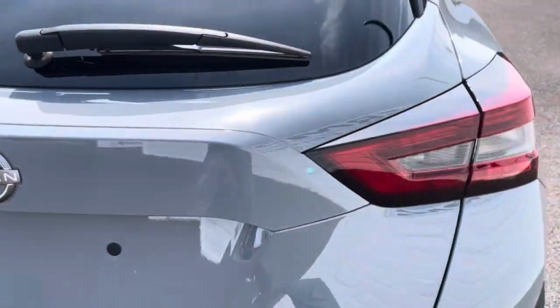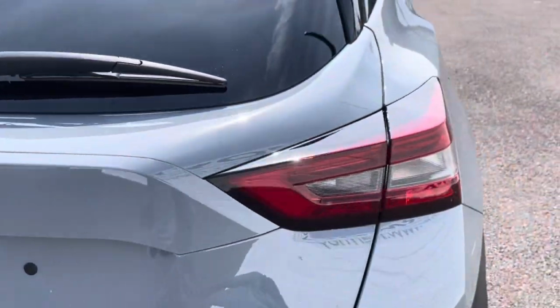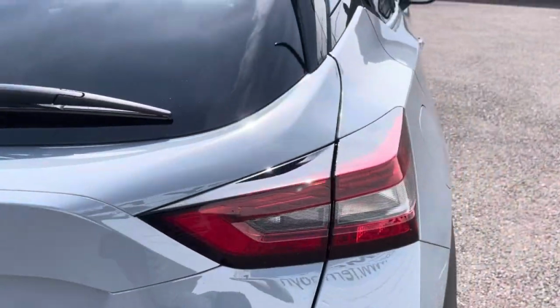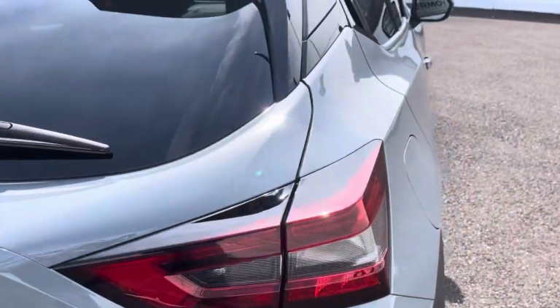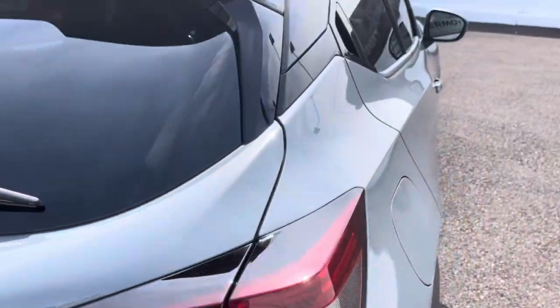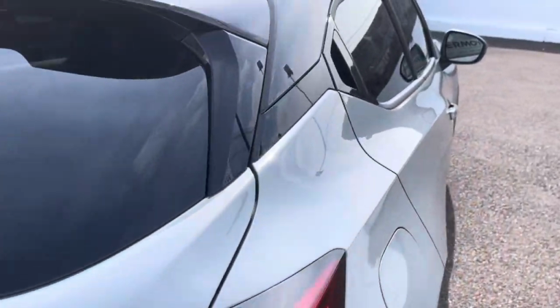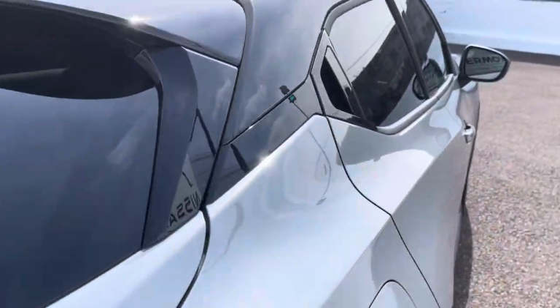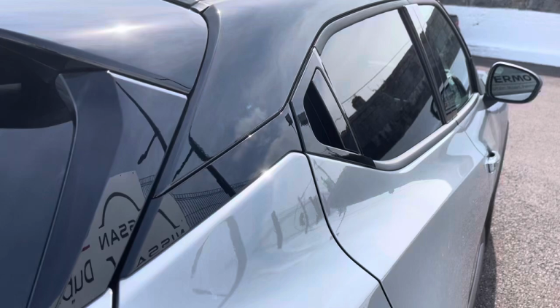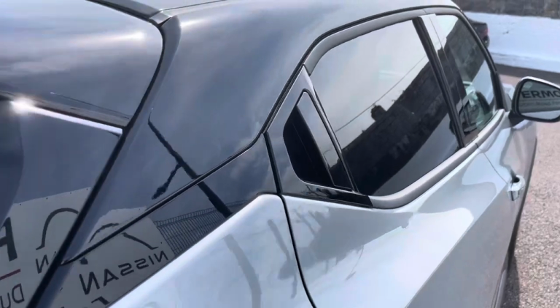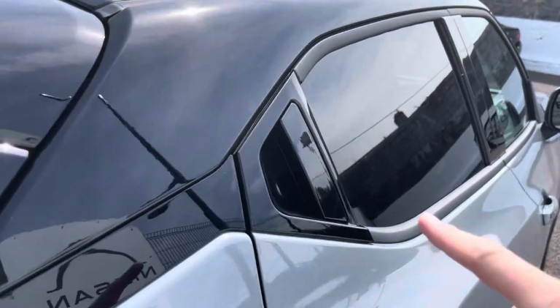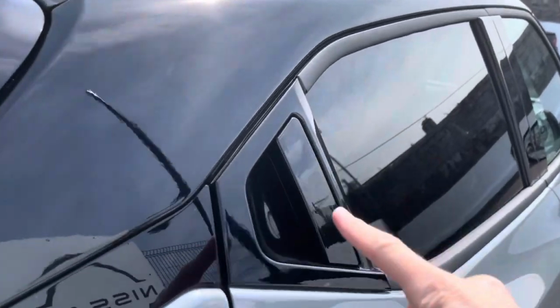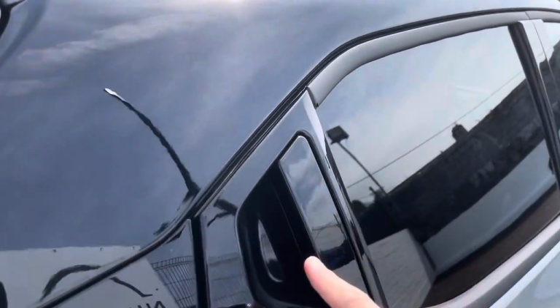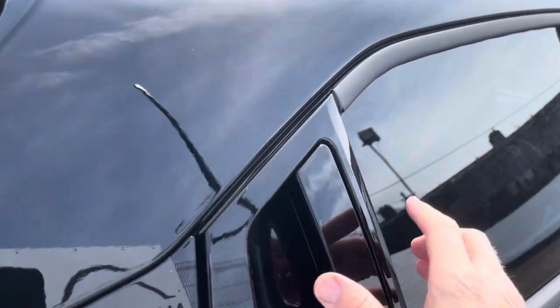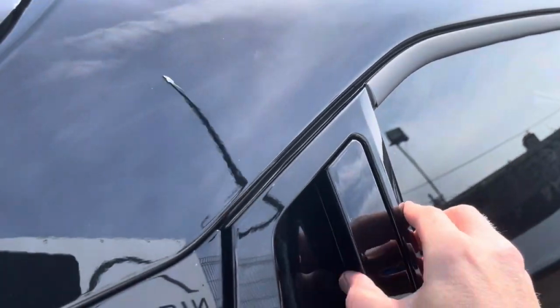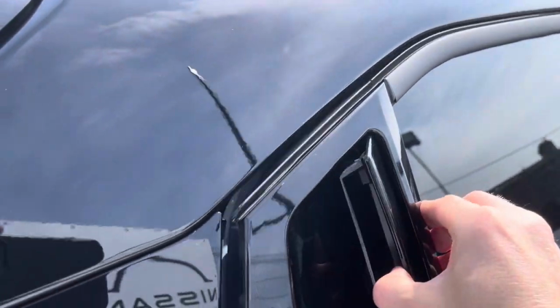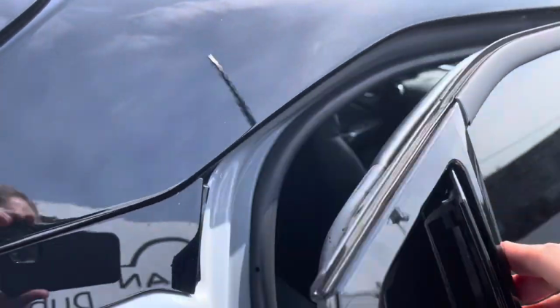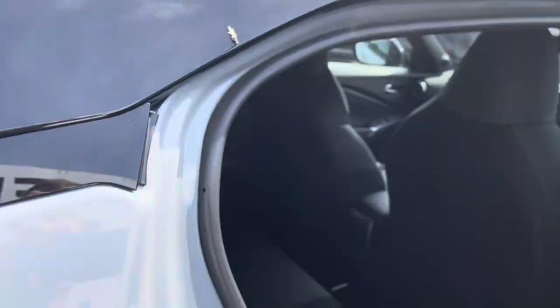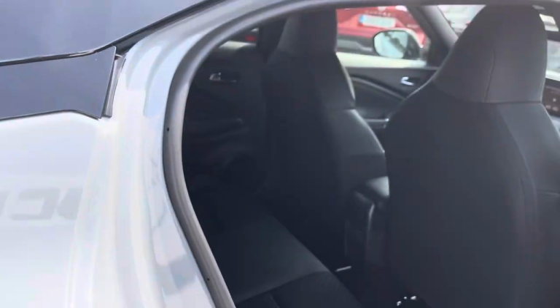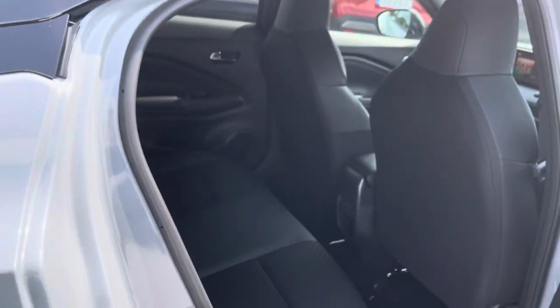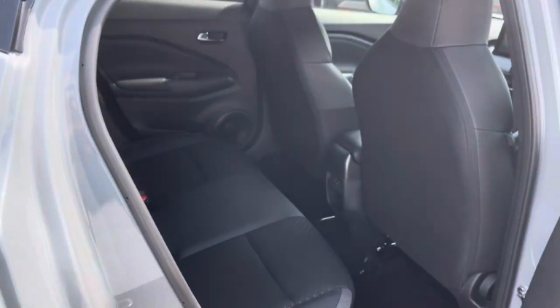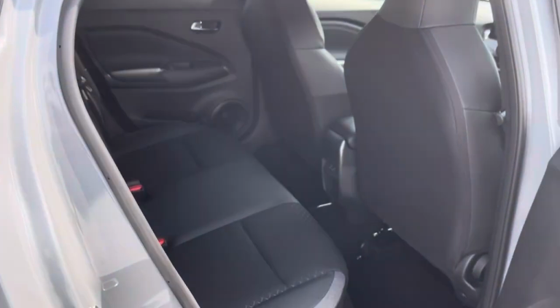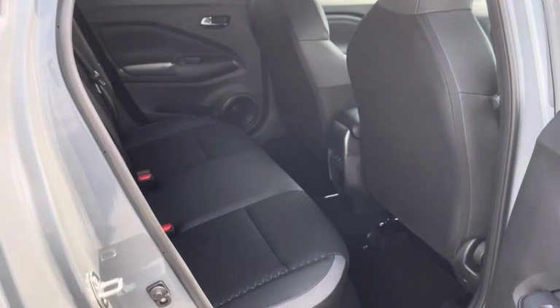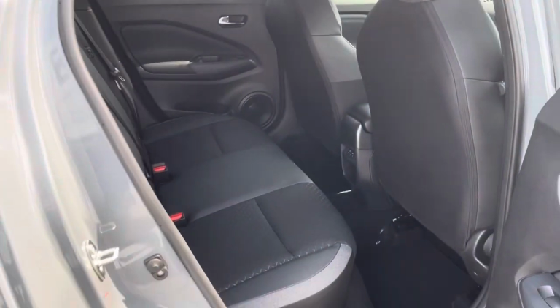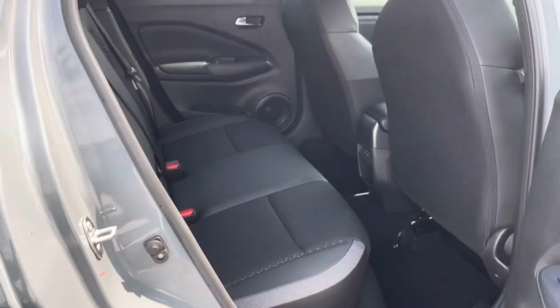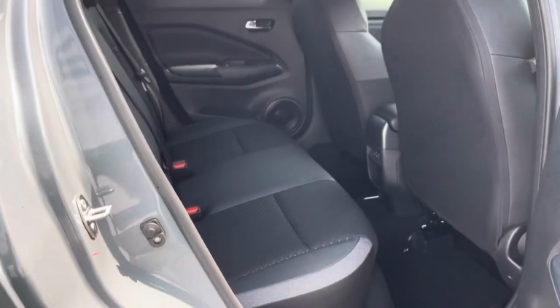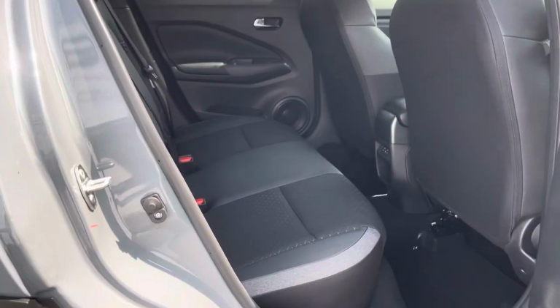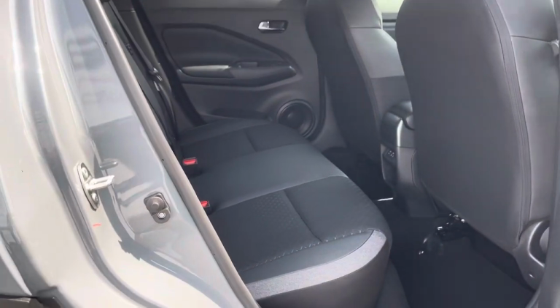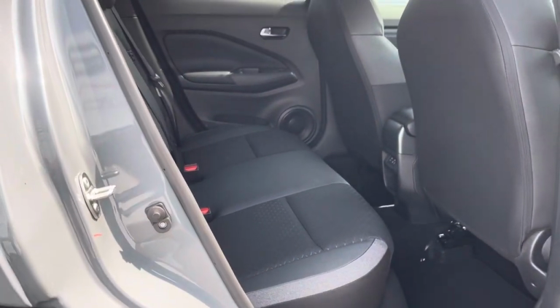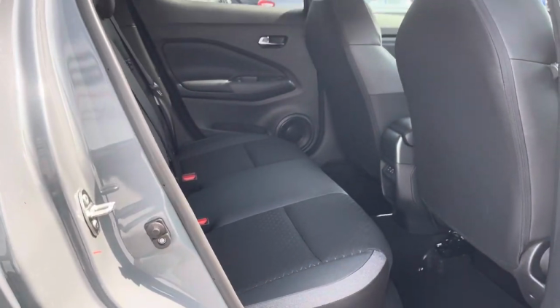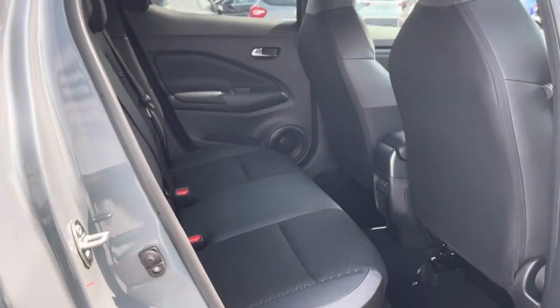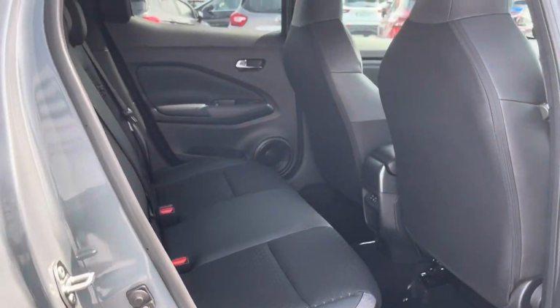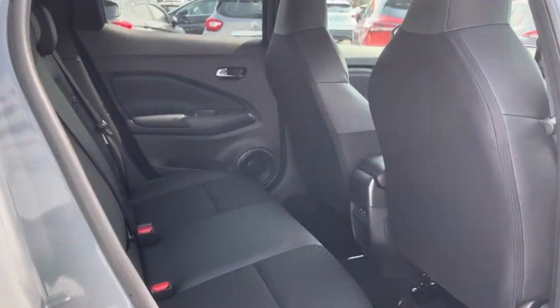The rear door handles are hidden up here. Lovely semi-leather interior.